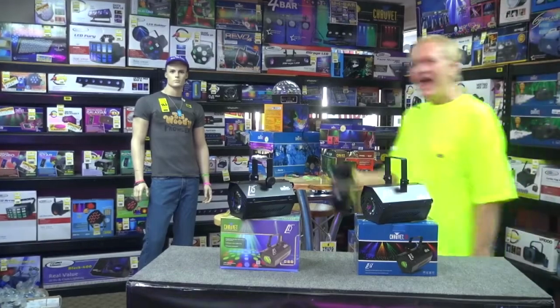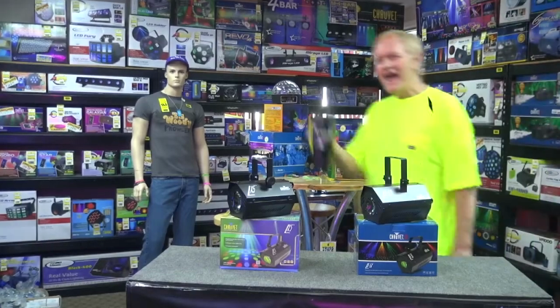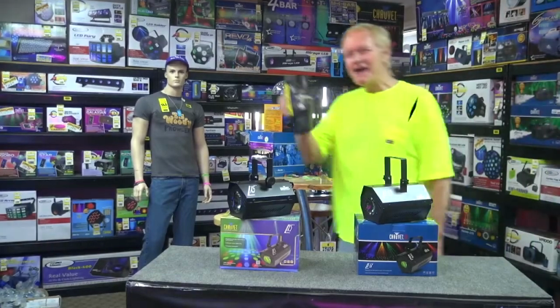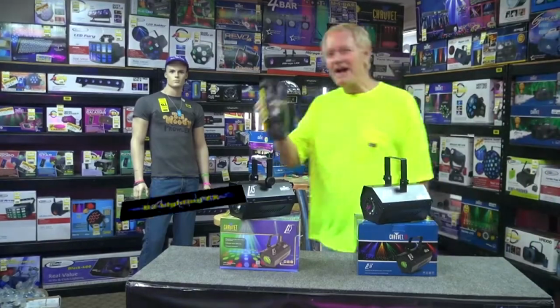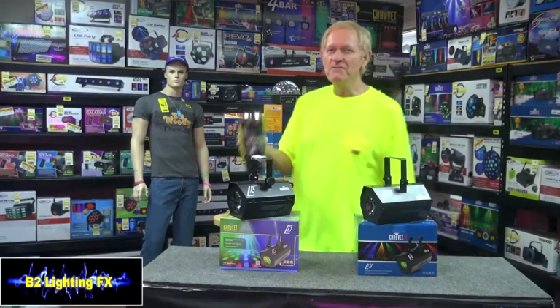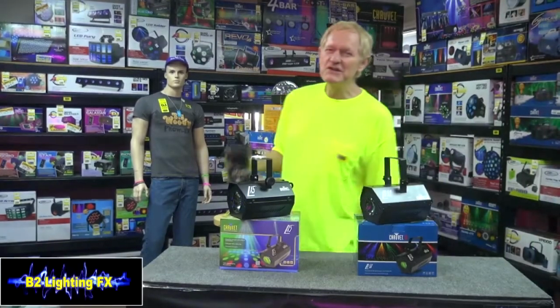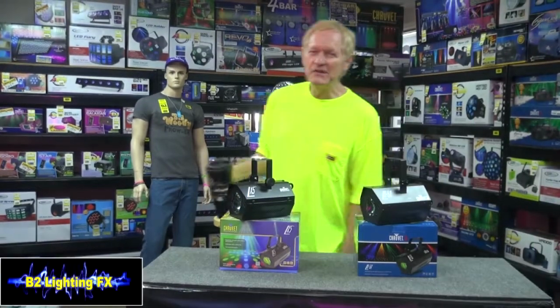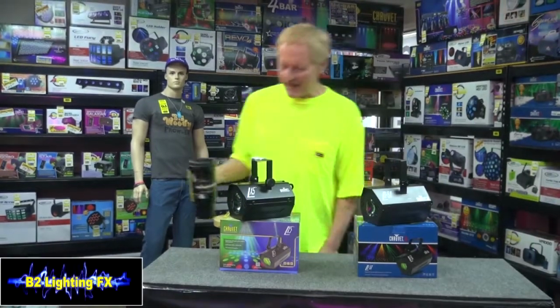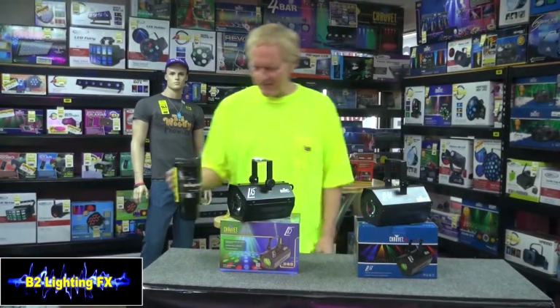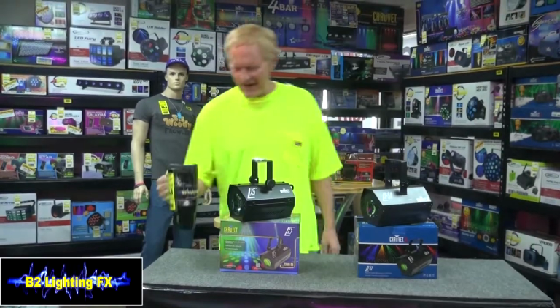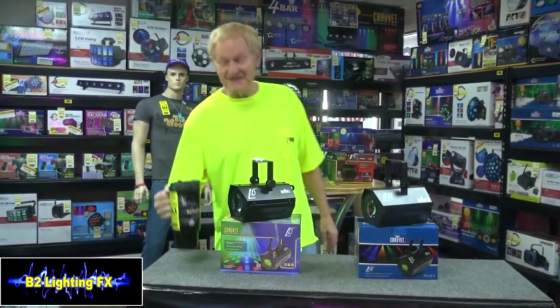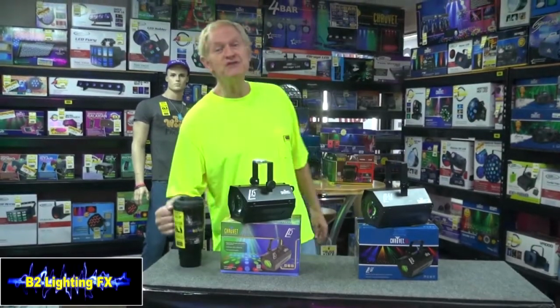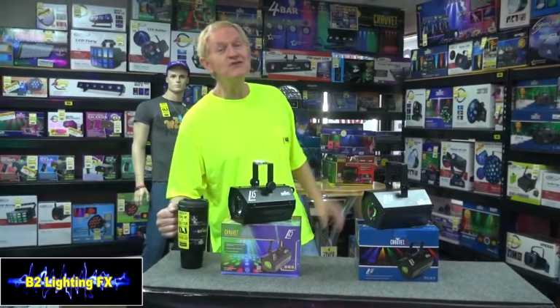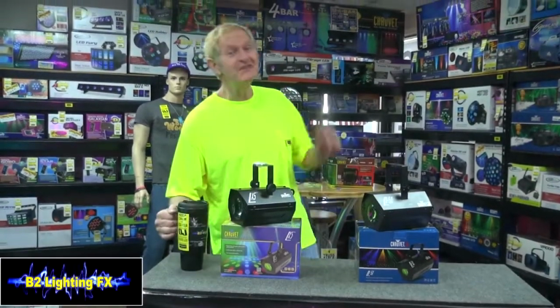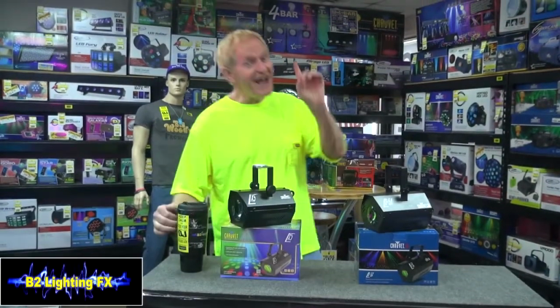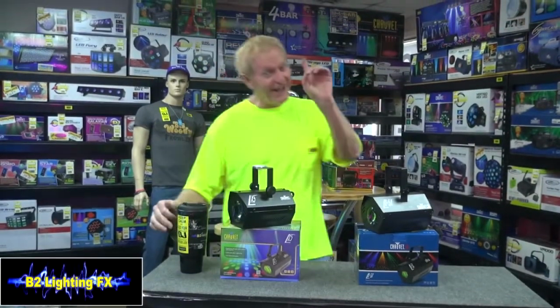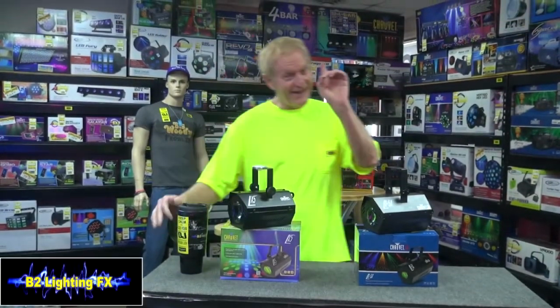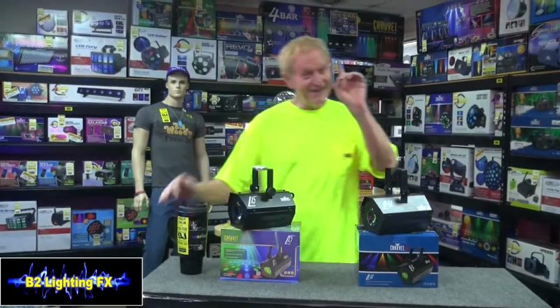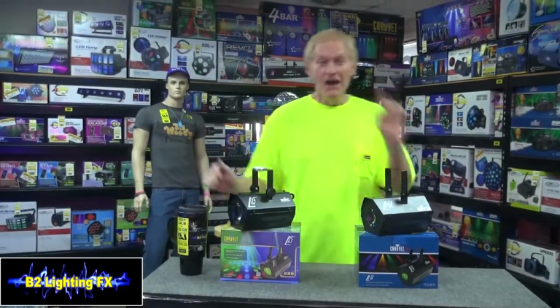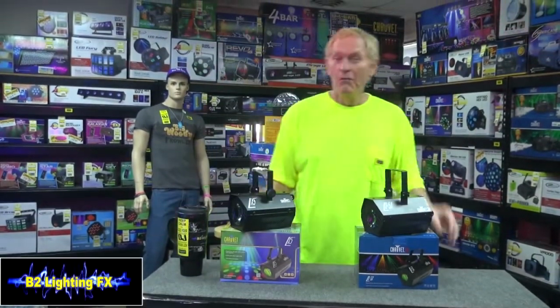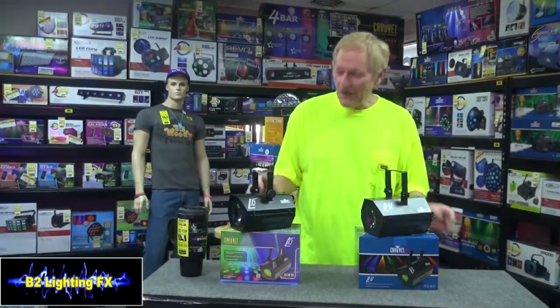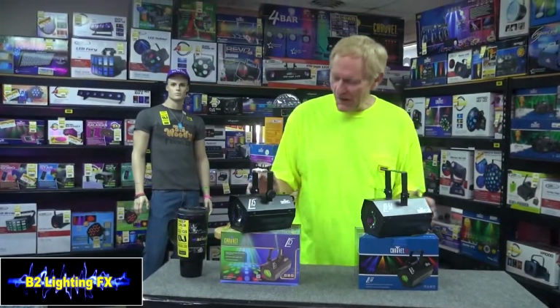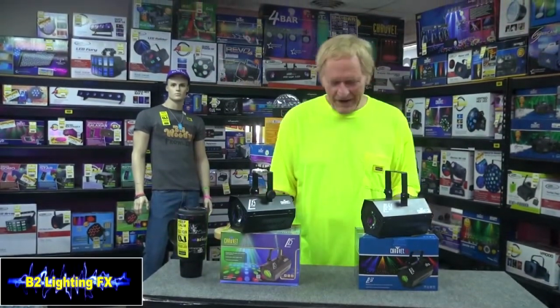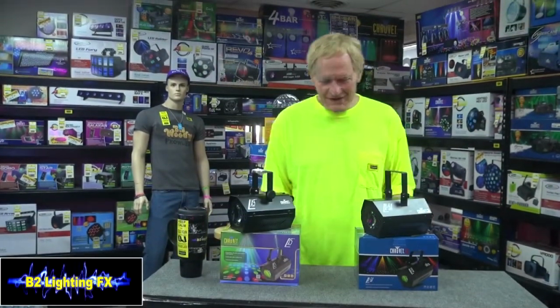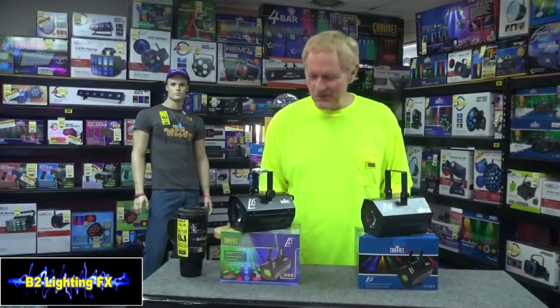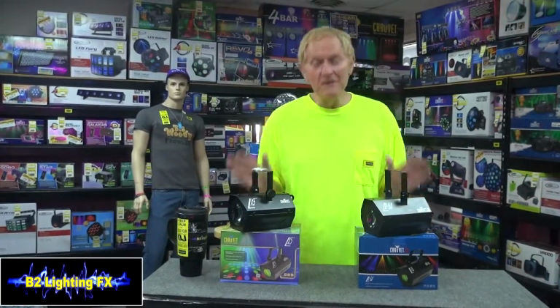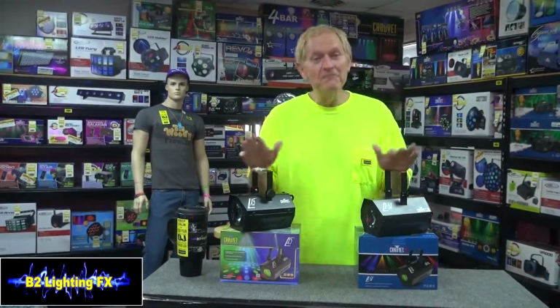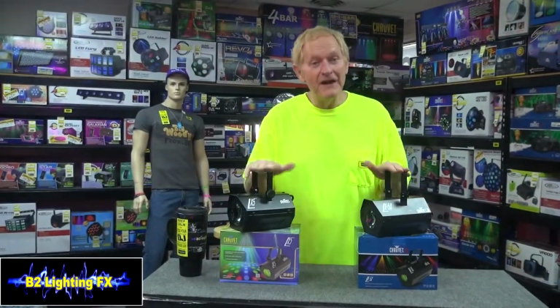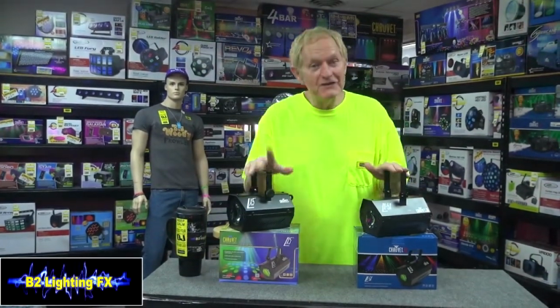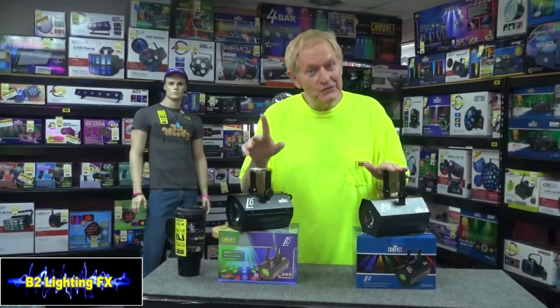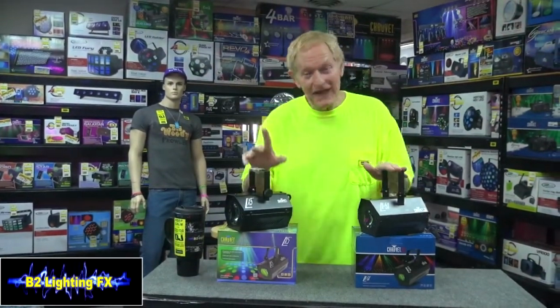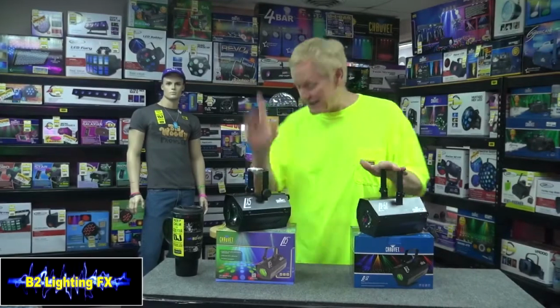Hey, I'm Michael B2LightingEffects and today we're going to compare two lights.